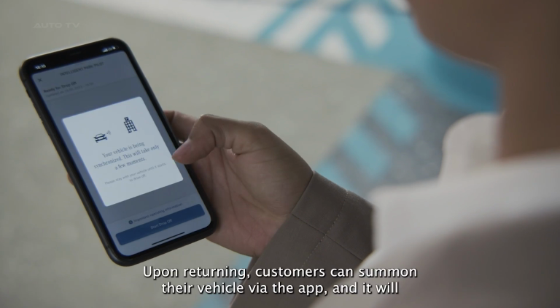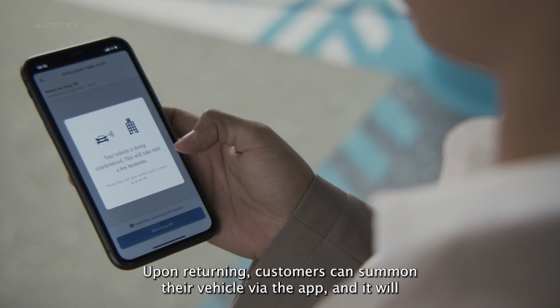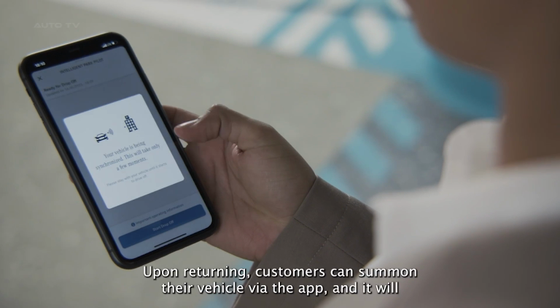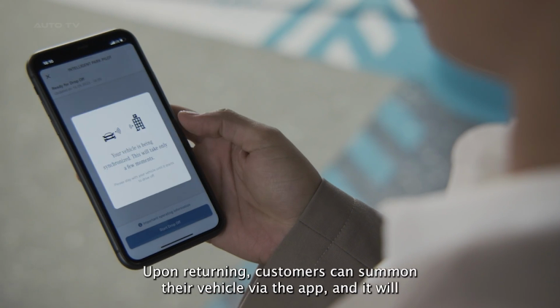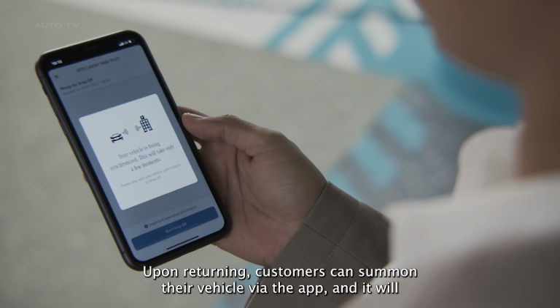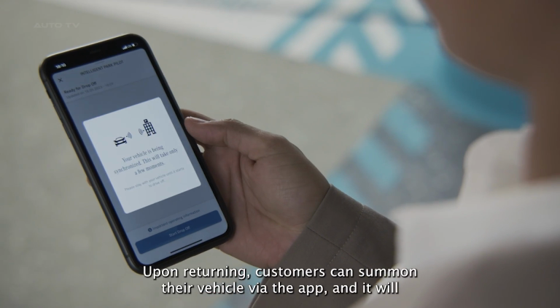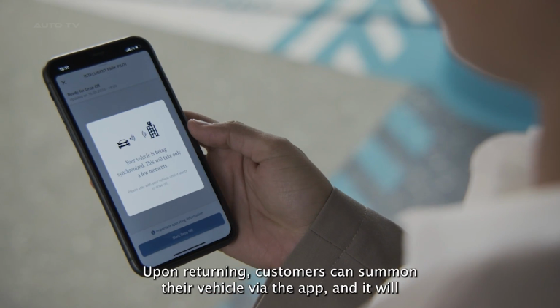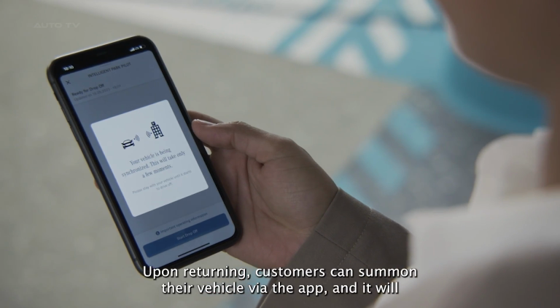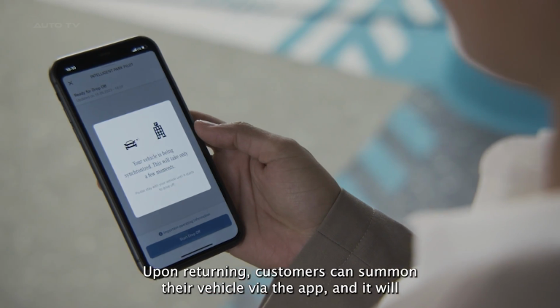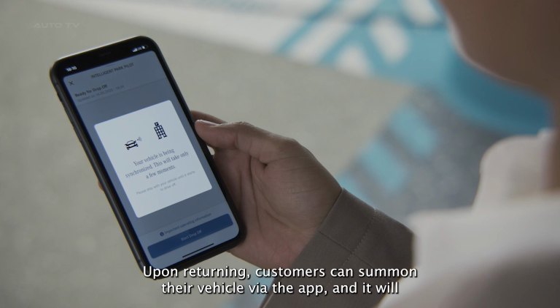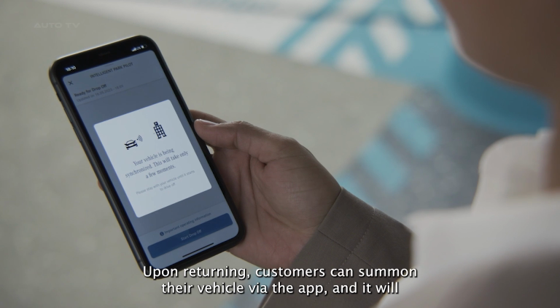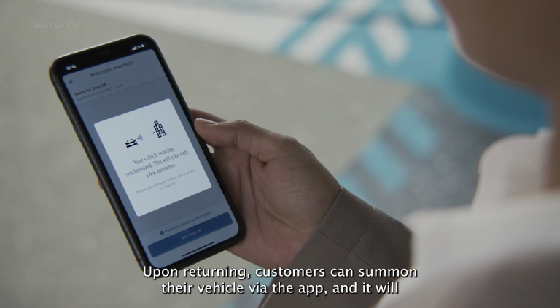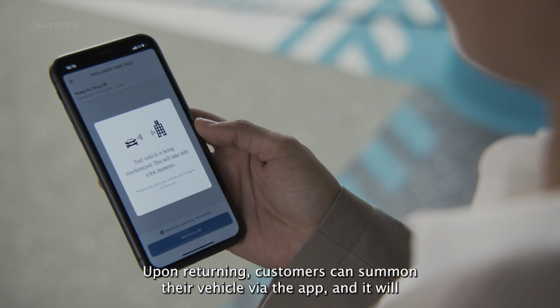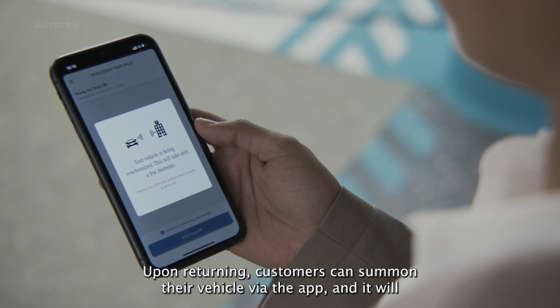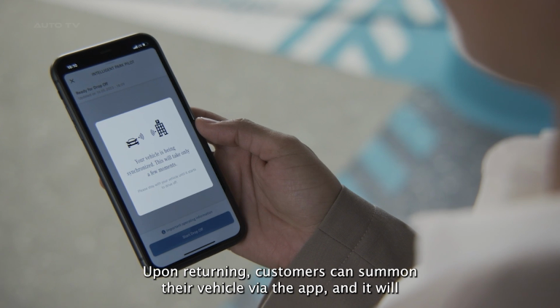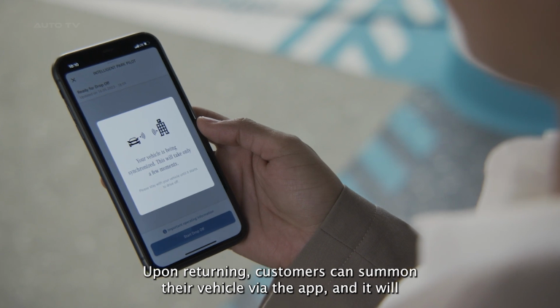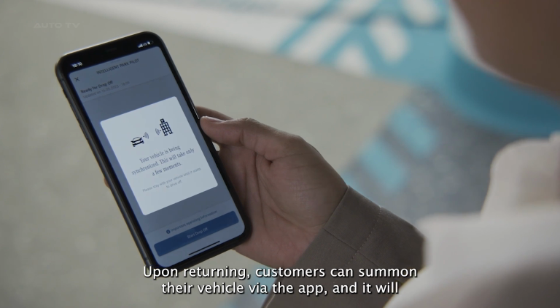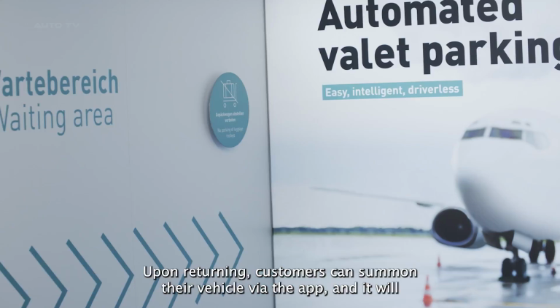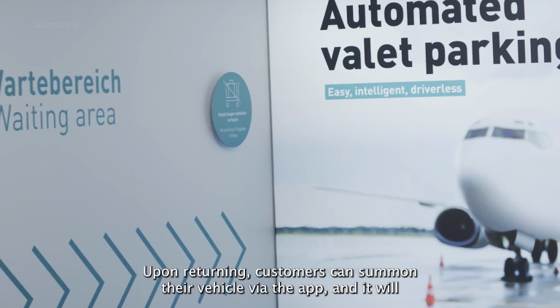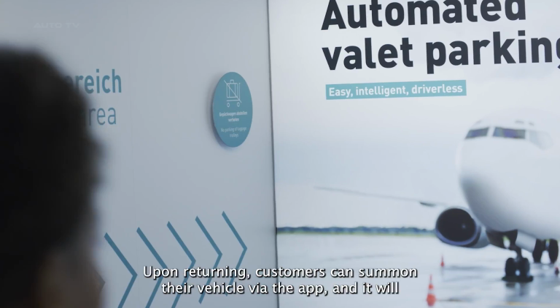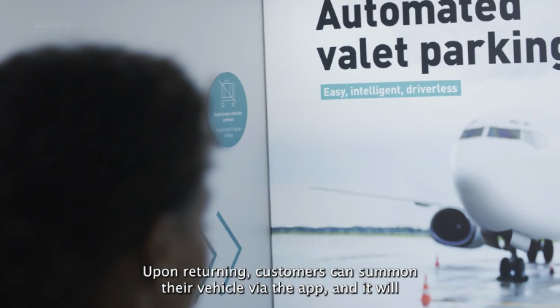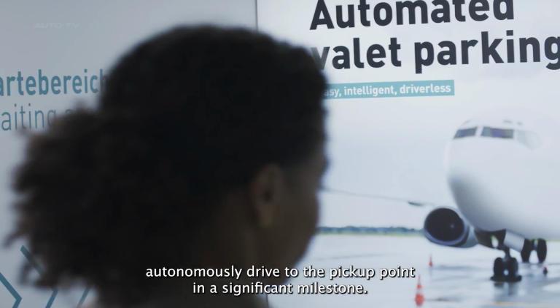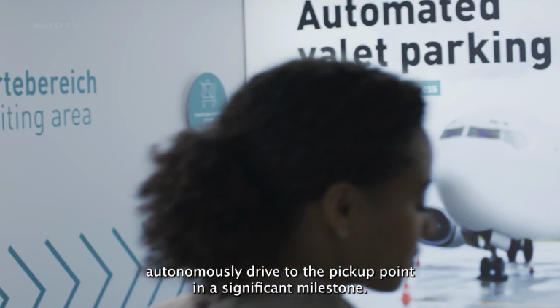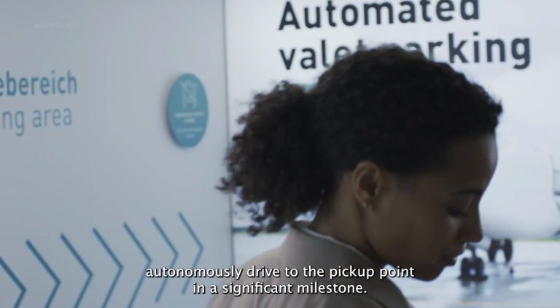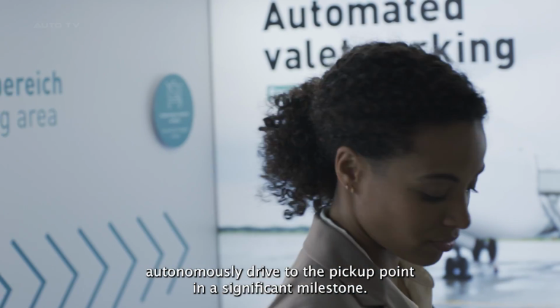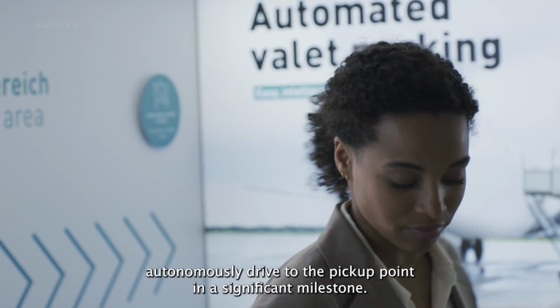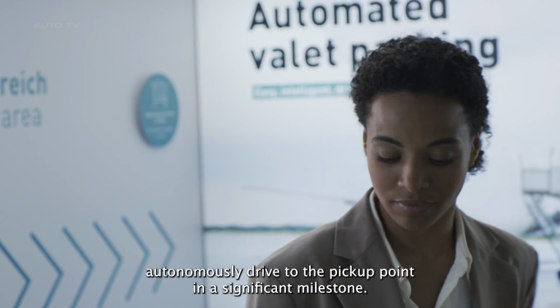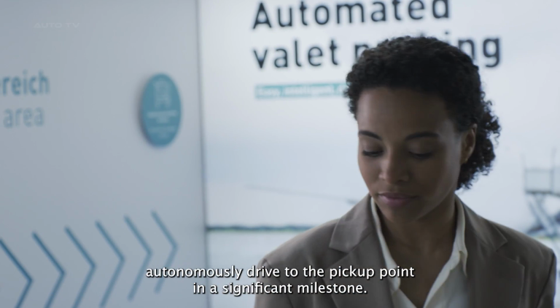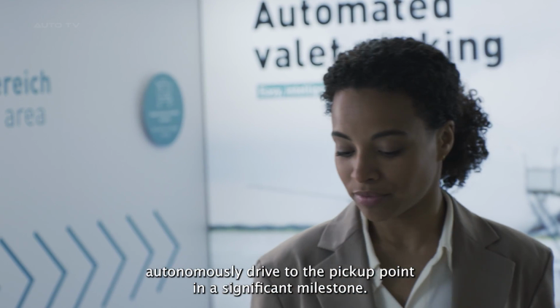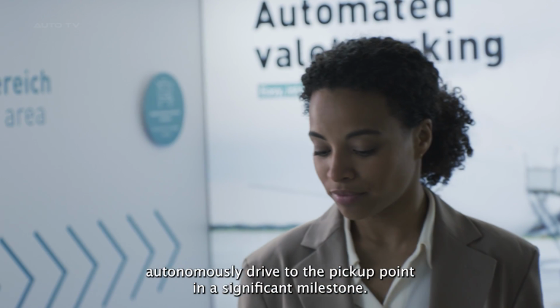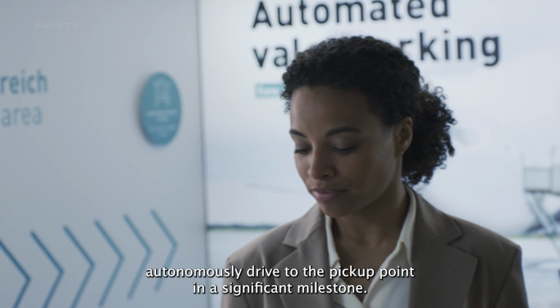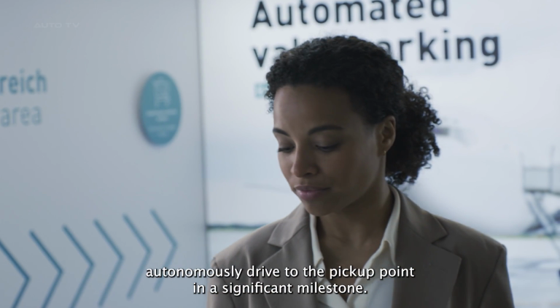Upon returning, customers can summon their vehicle via the app, and it will autonomously drive to the pickup point.